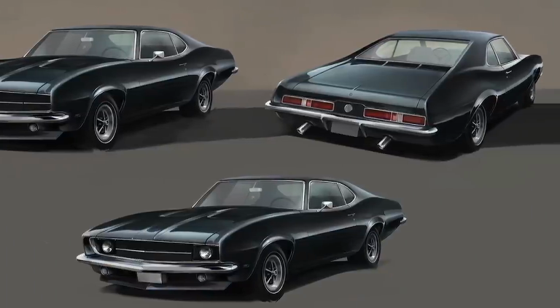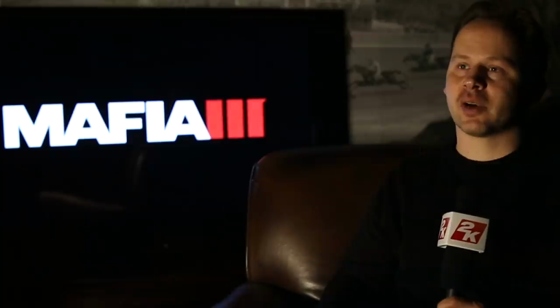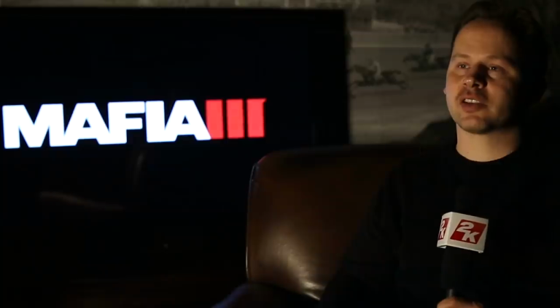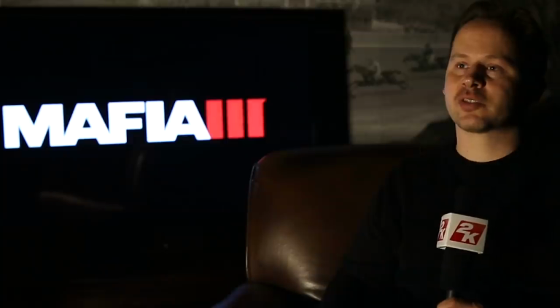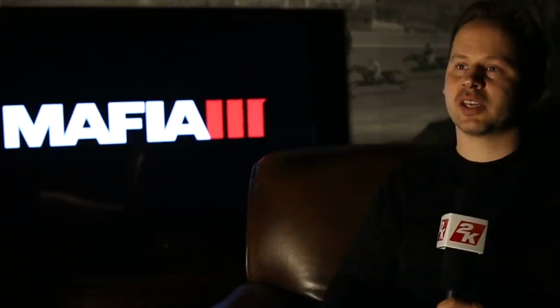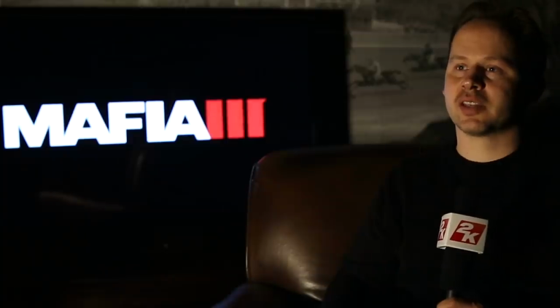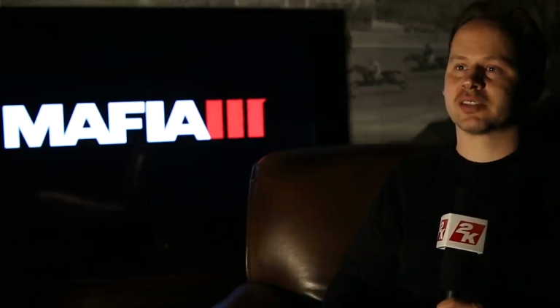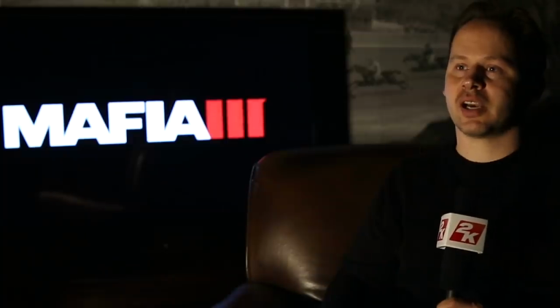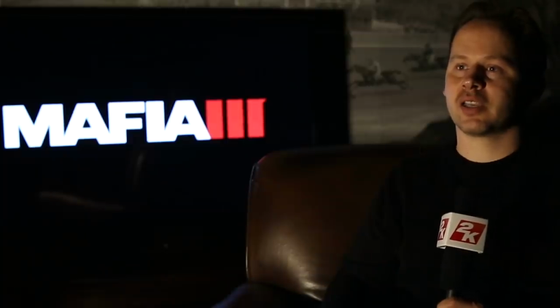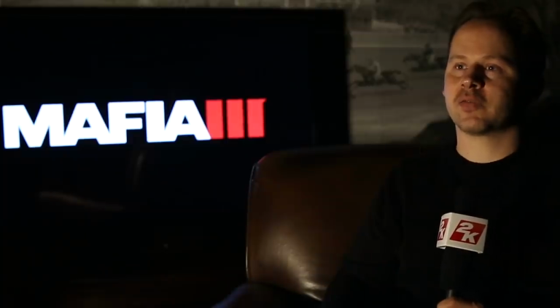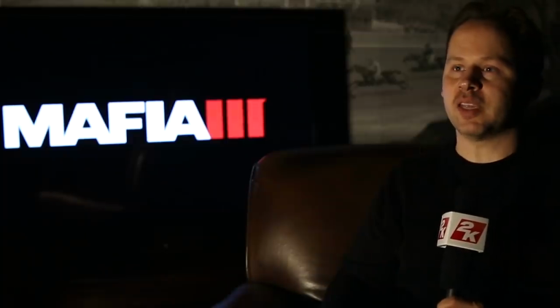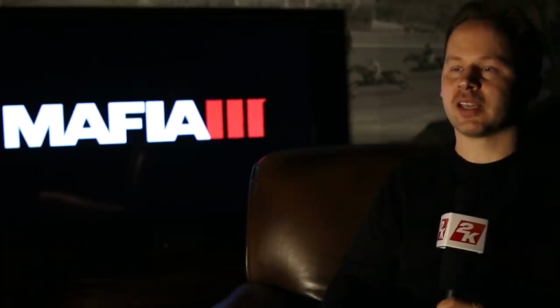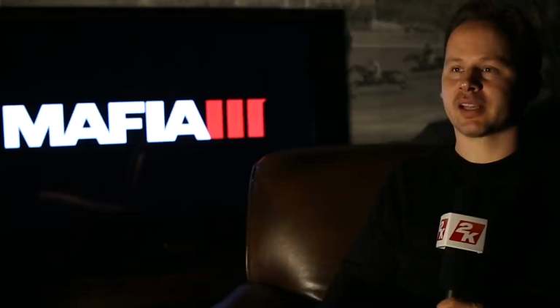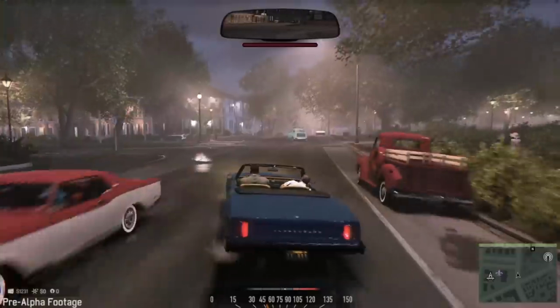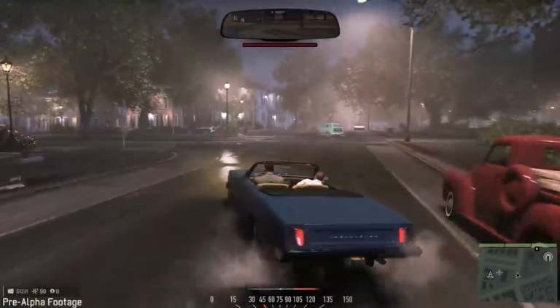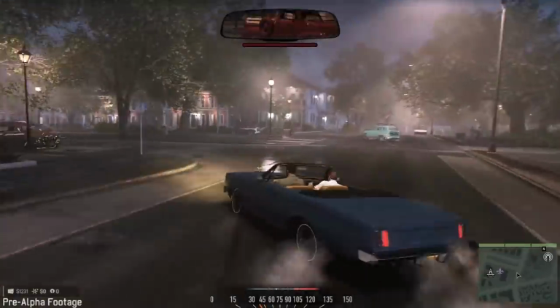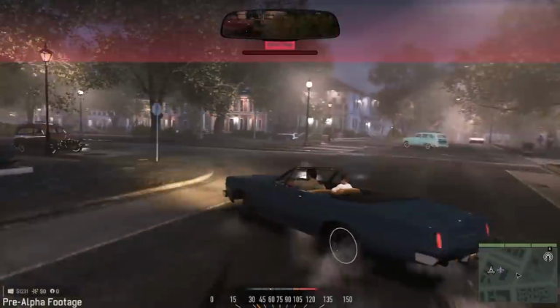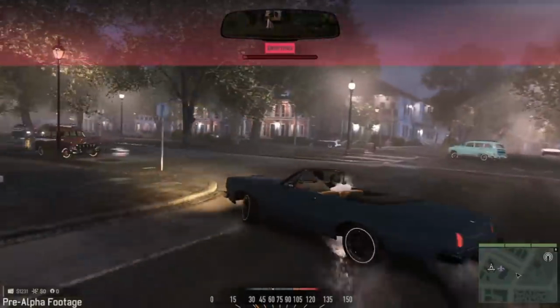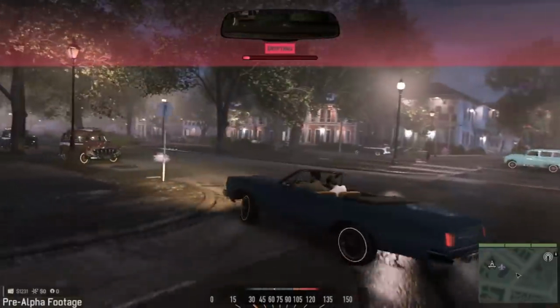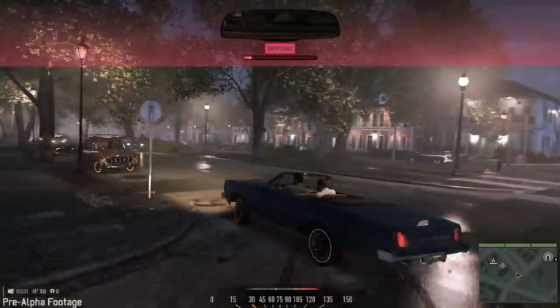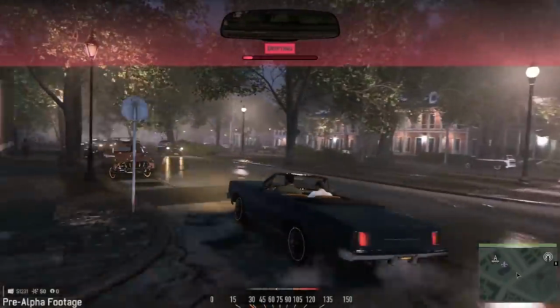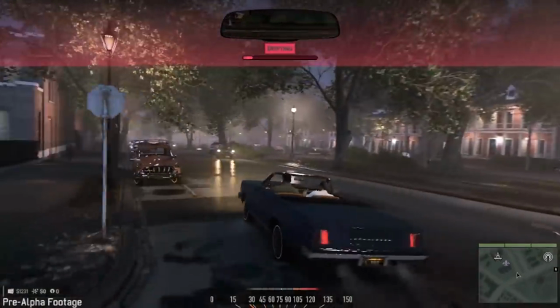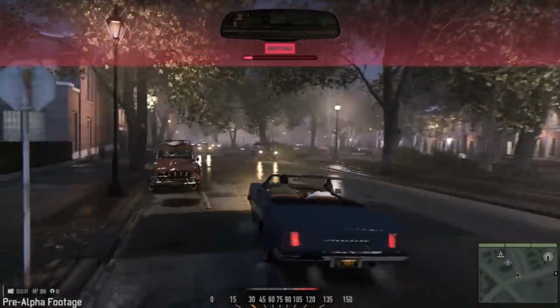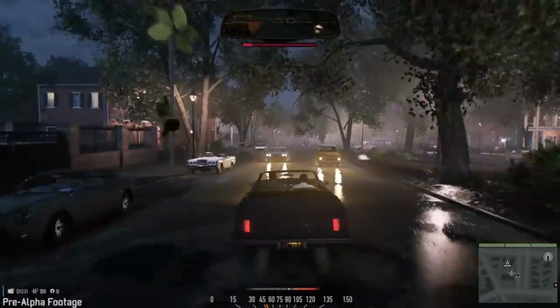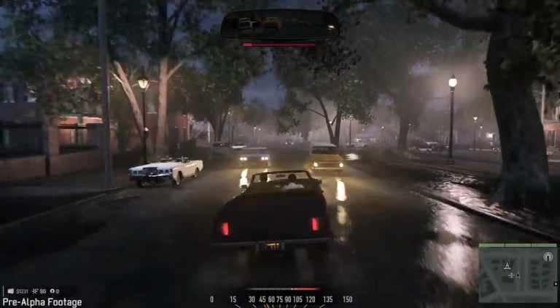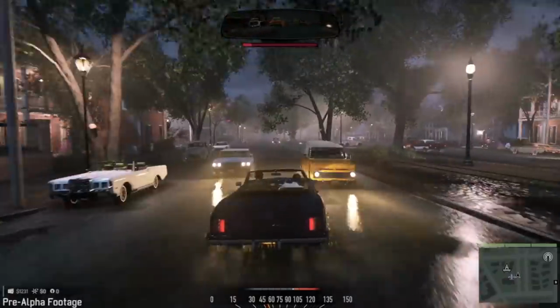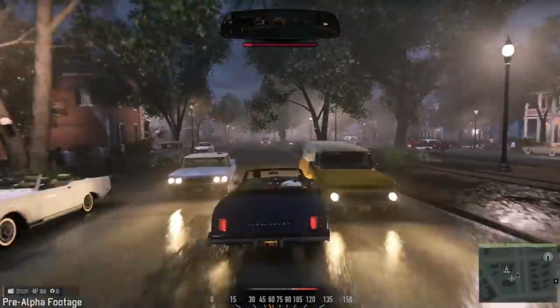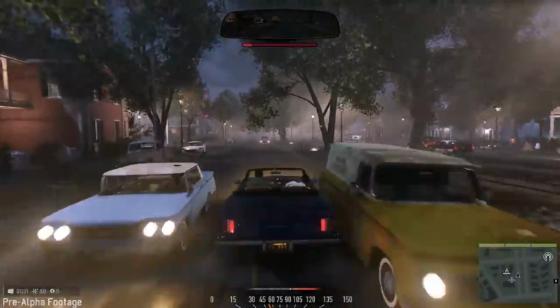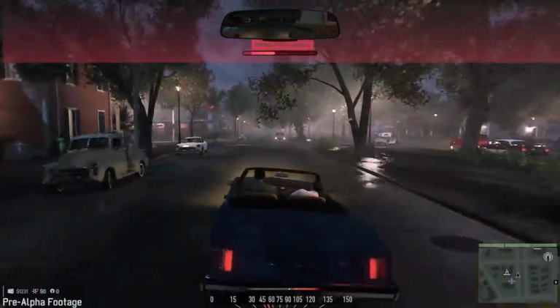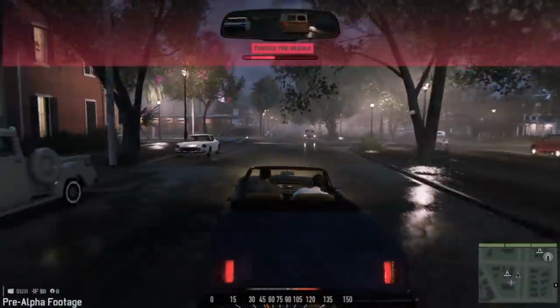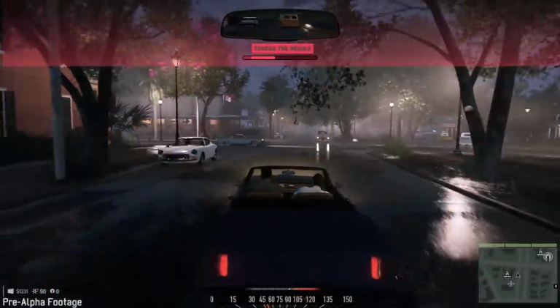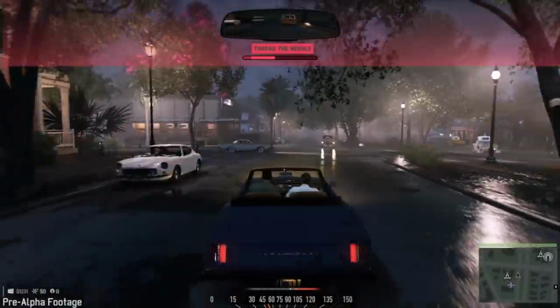So as you're sitting in this car, you feel like this thing has weight. You can use it to drift around corners, to slam into things.